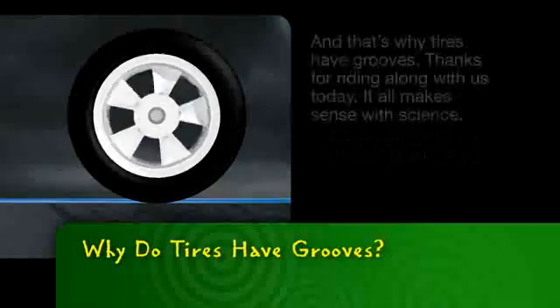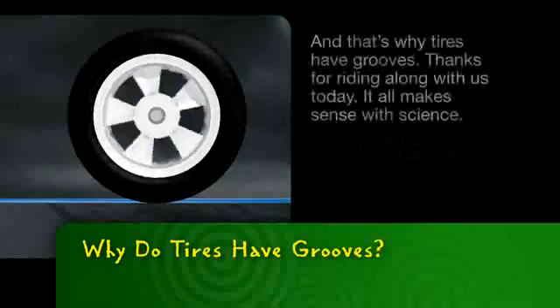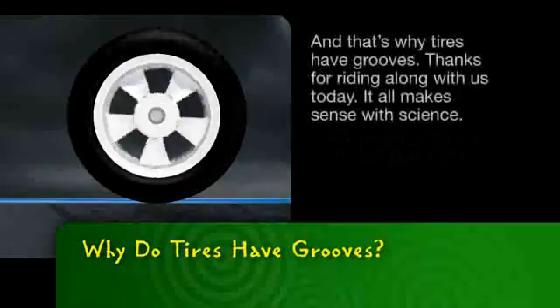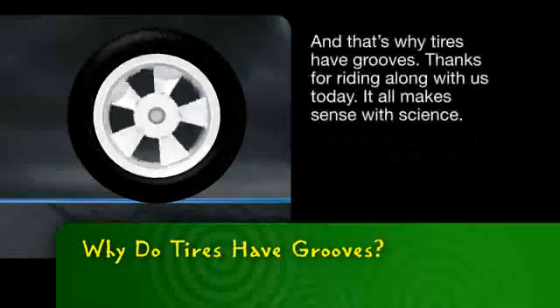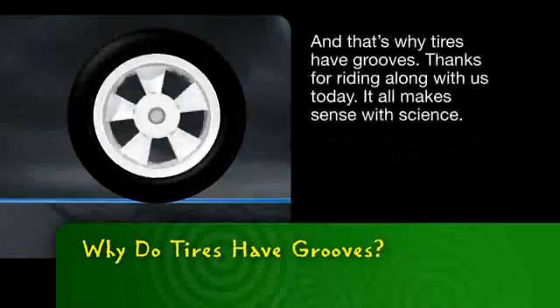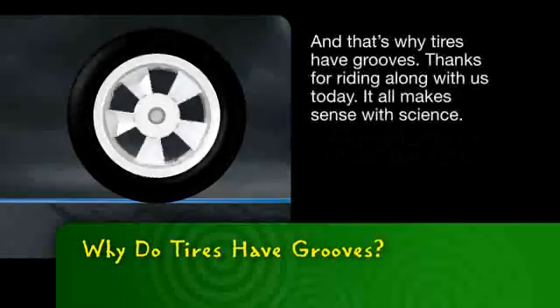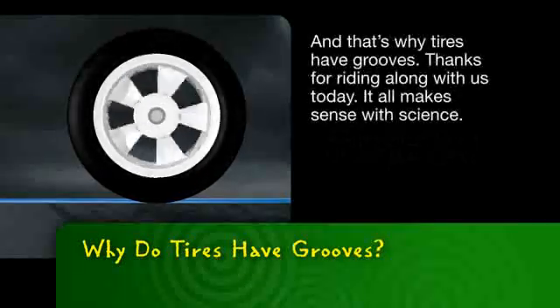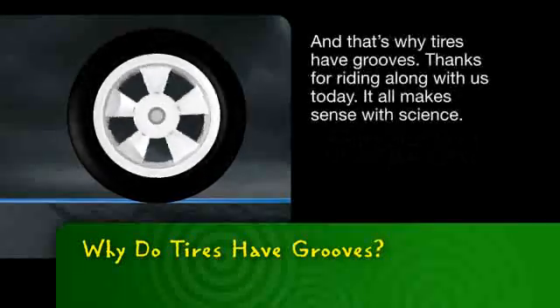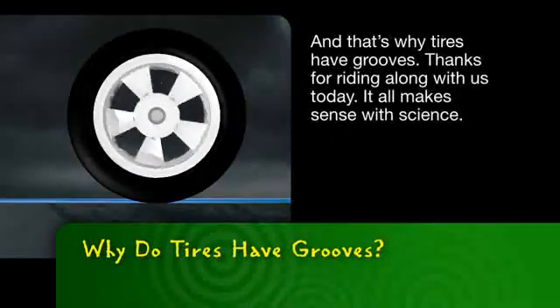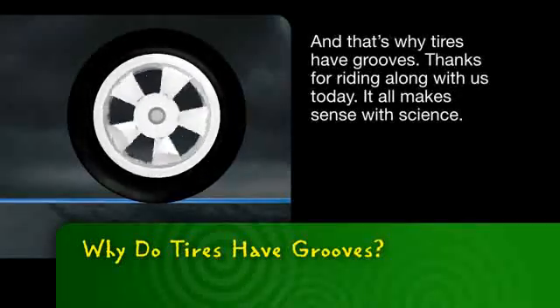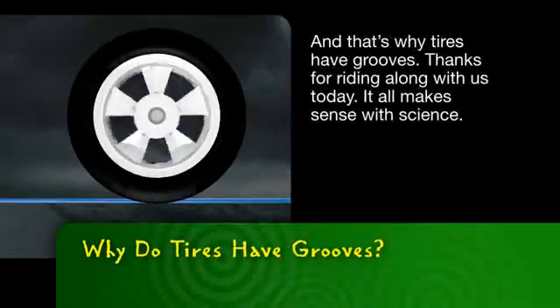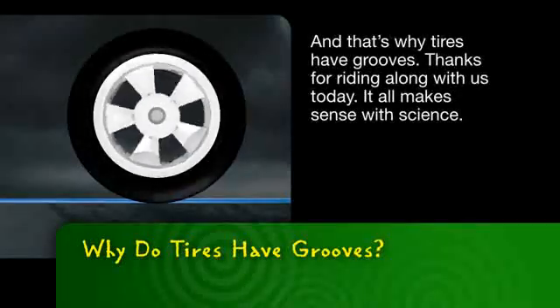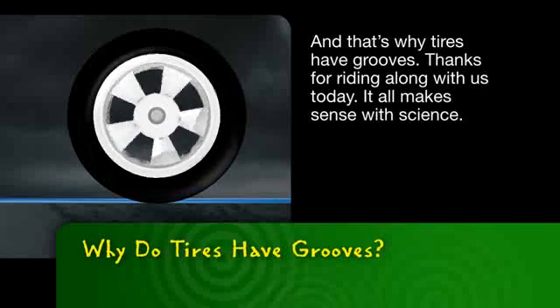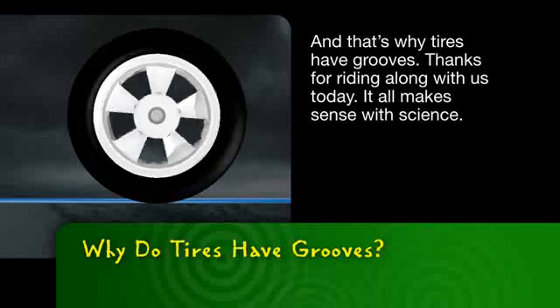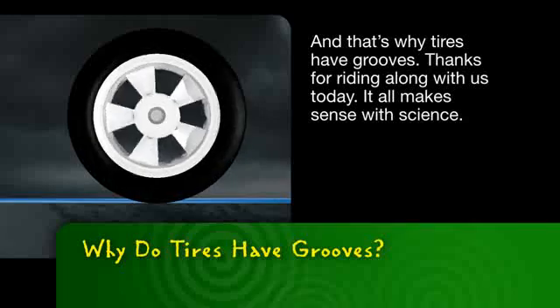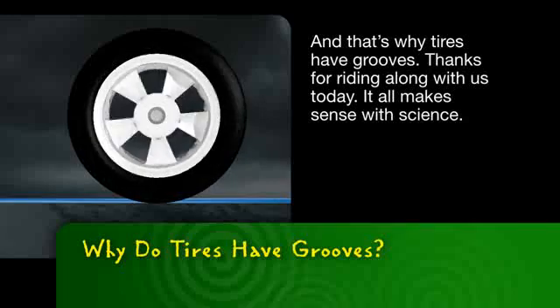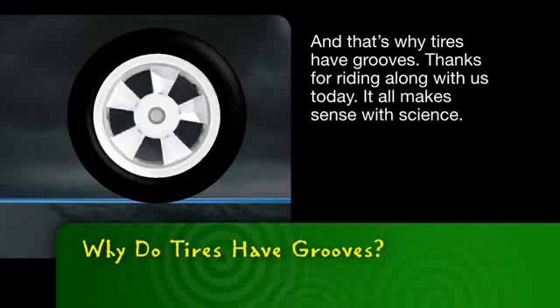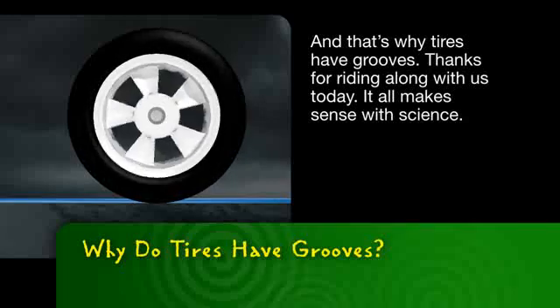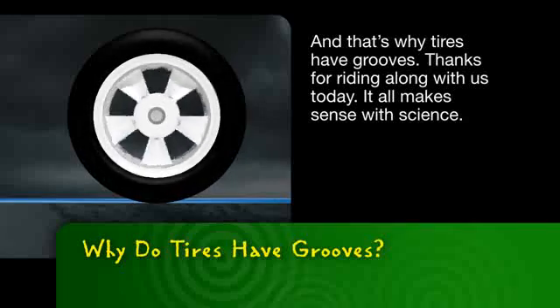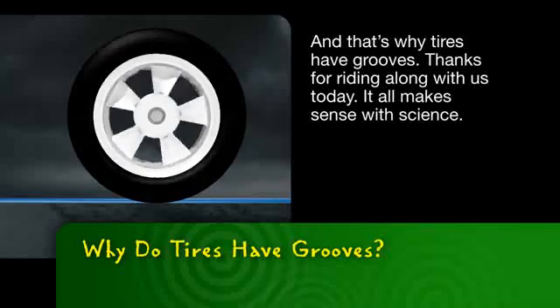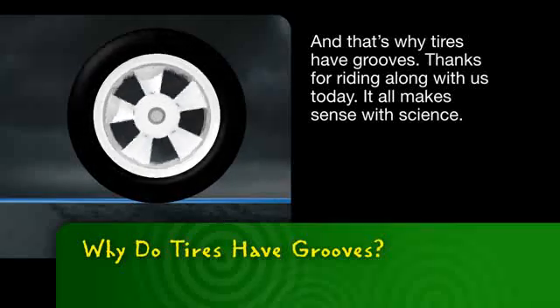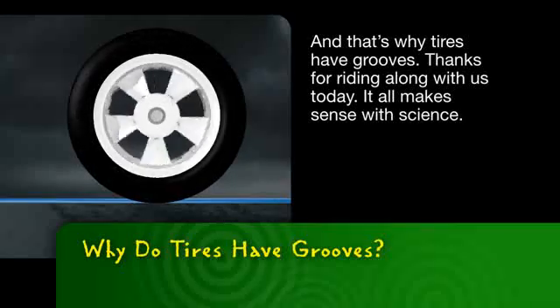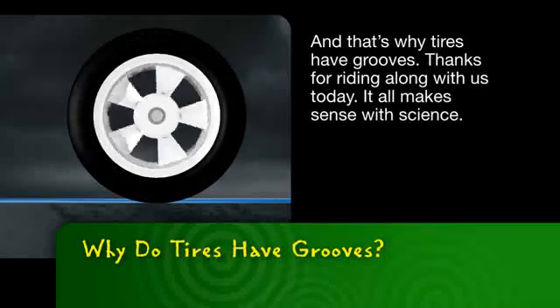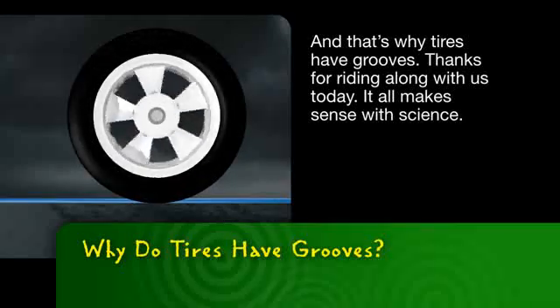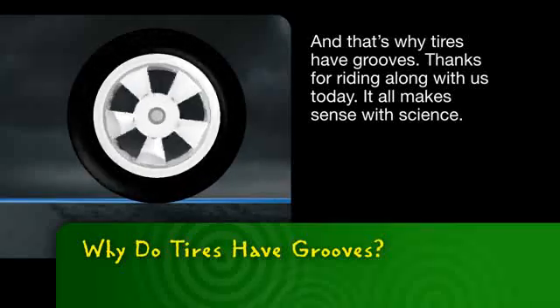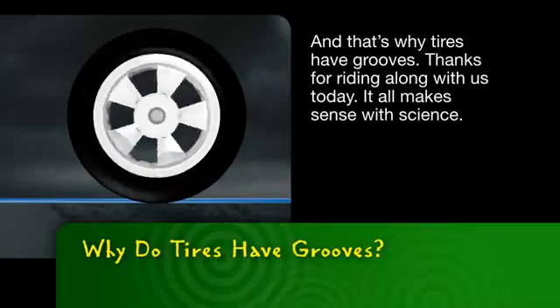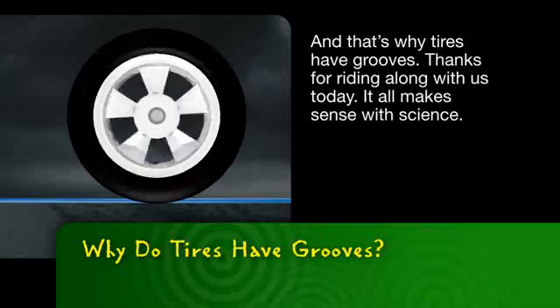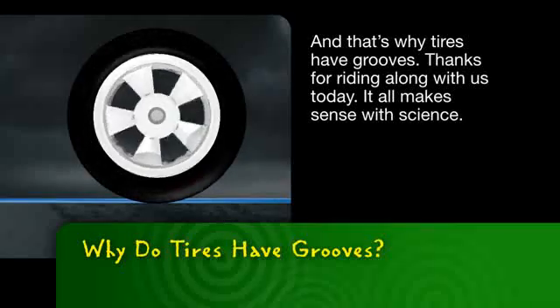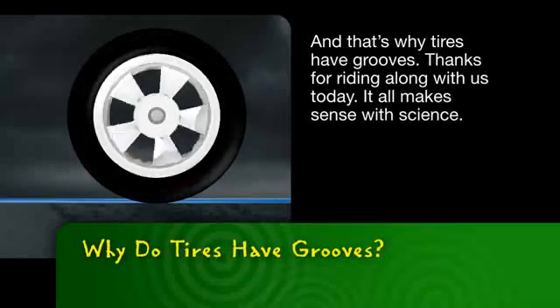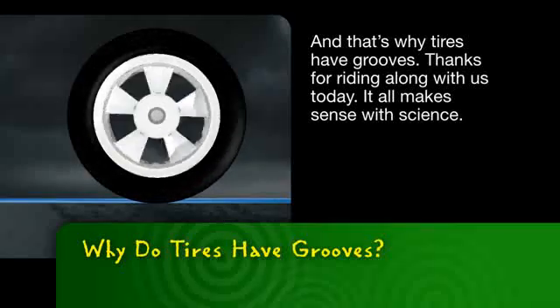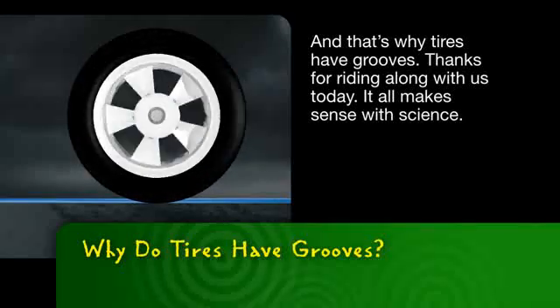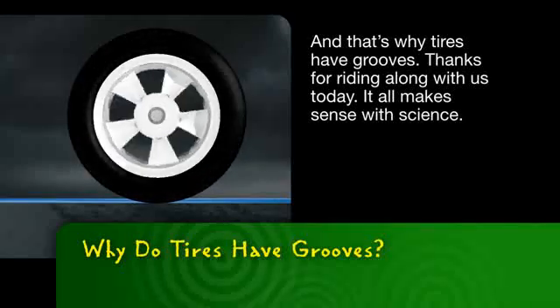And that's why tires have grooves. Thanks for riding along with us today — it all makes sense with science.